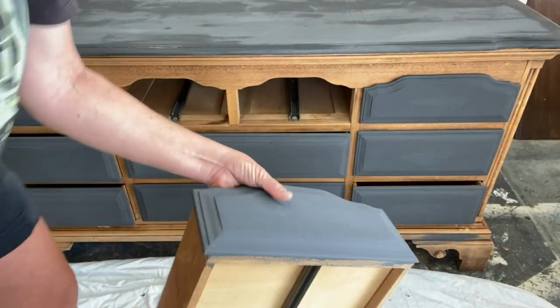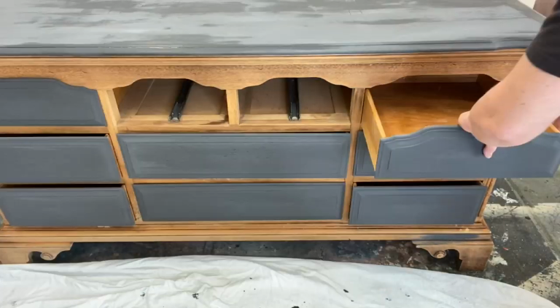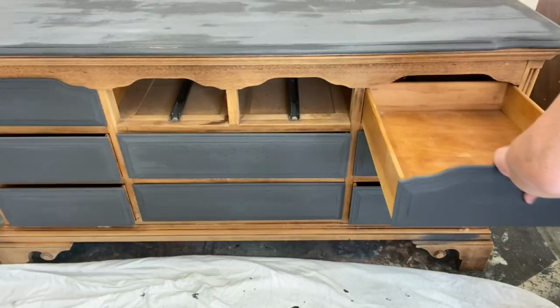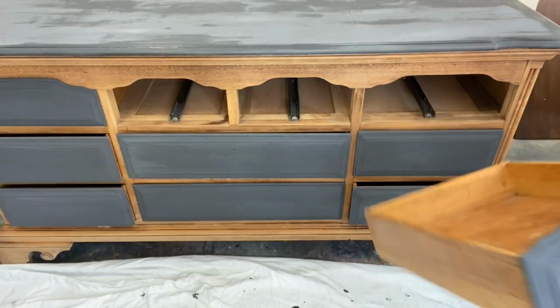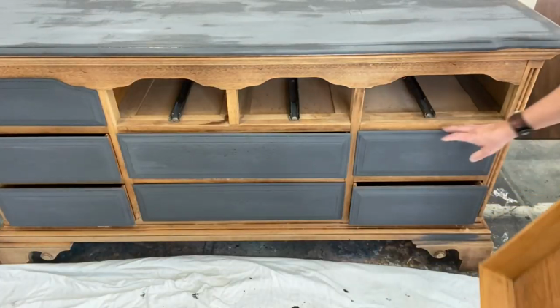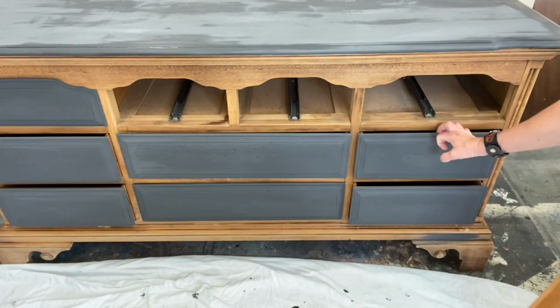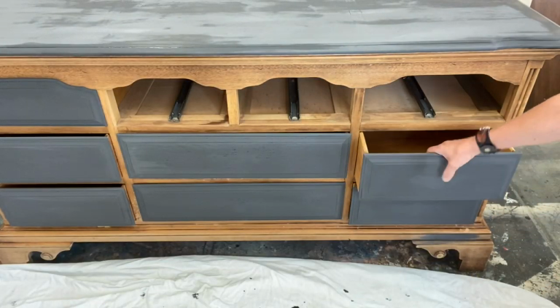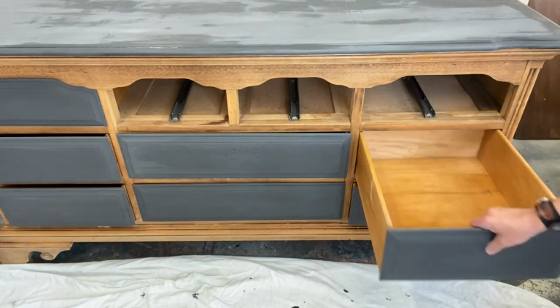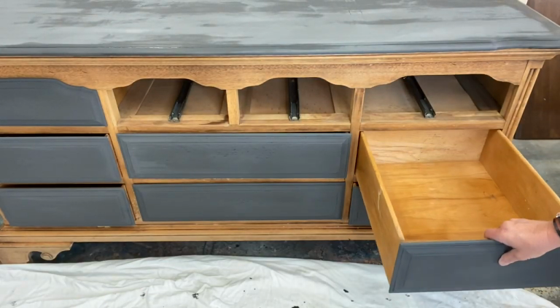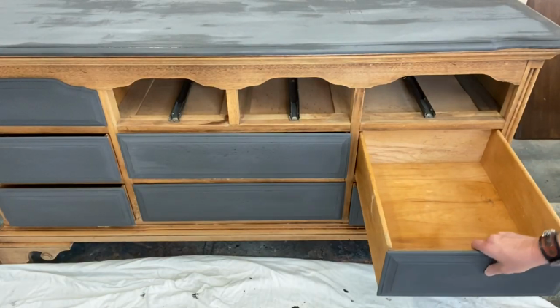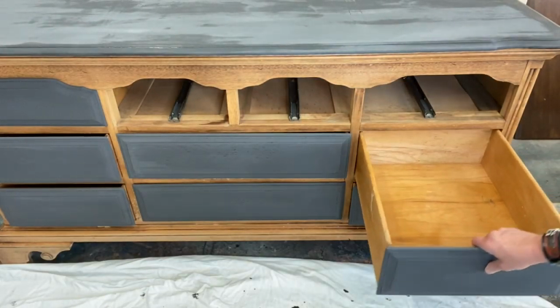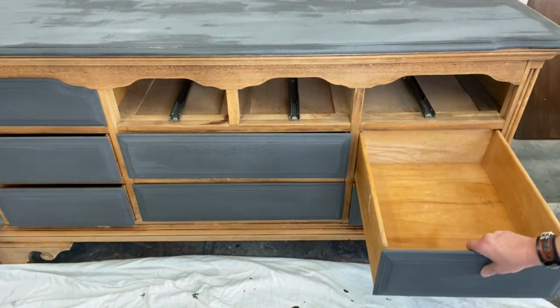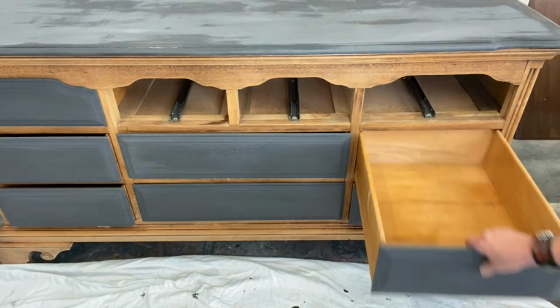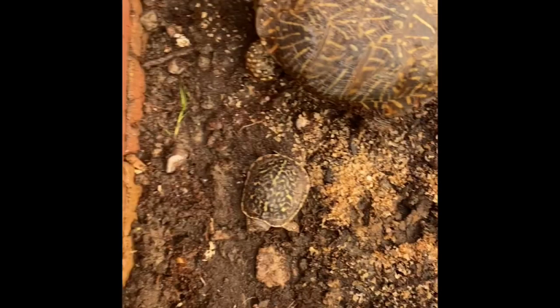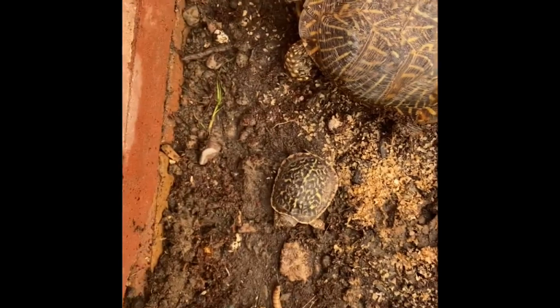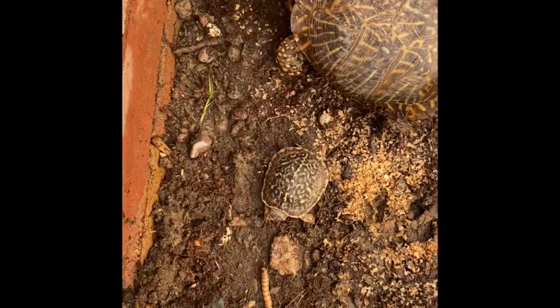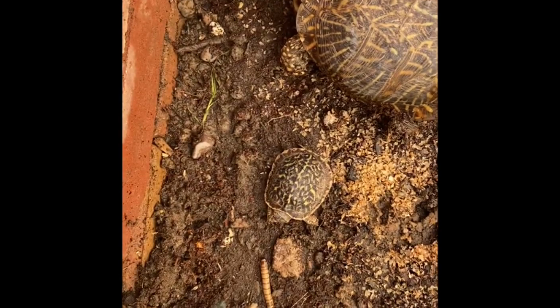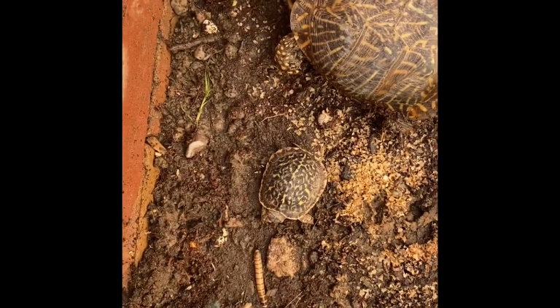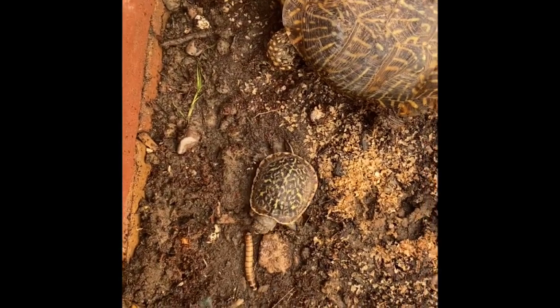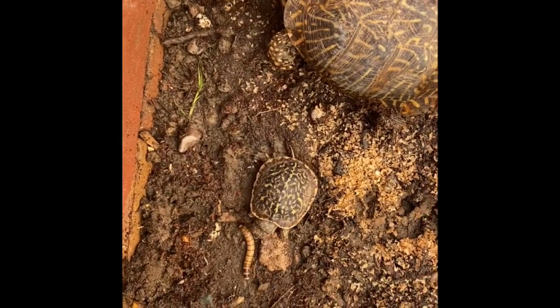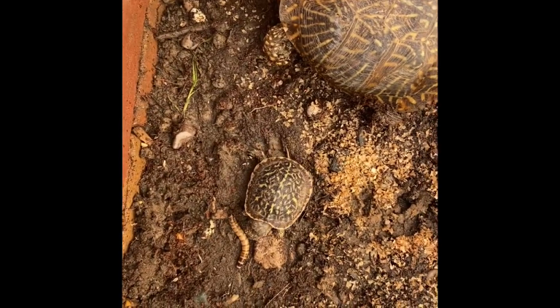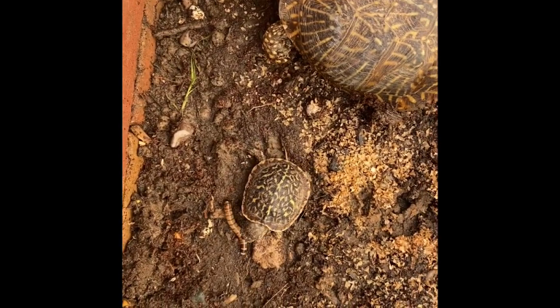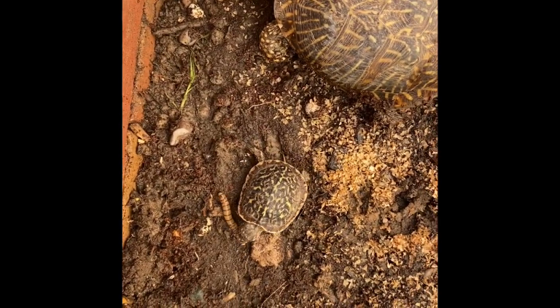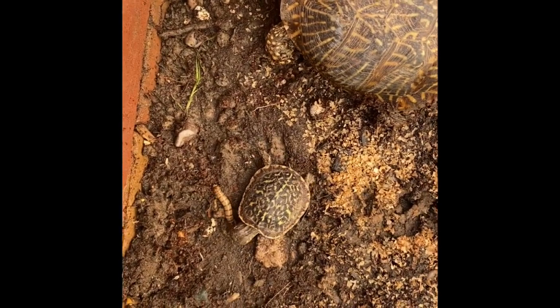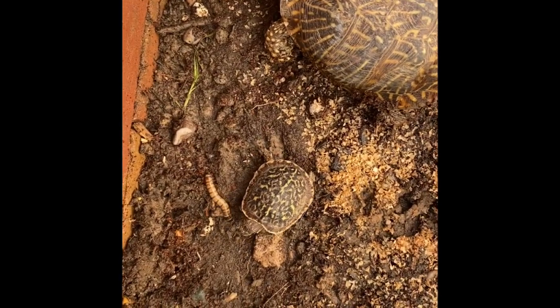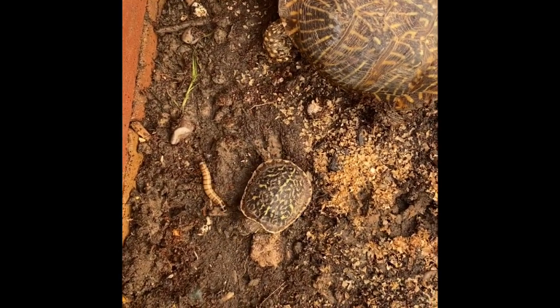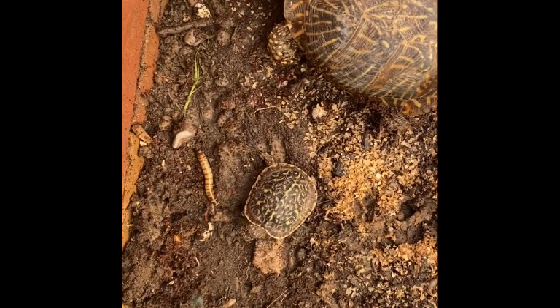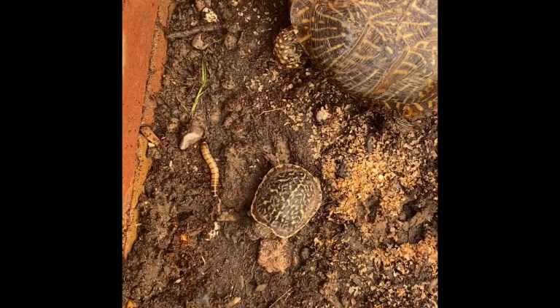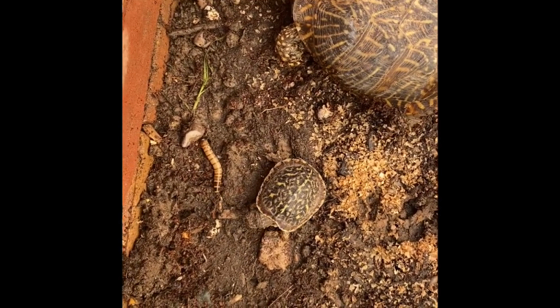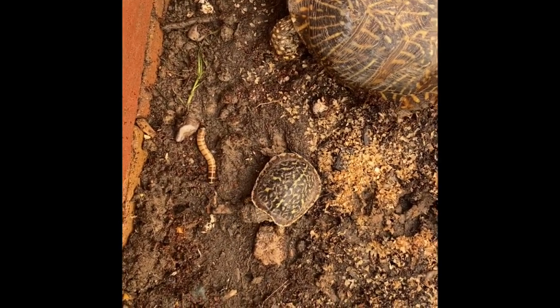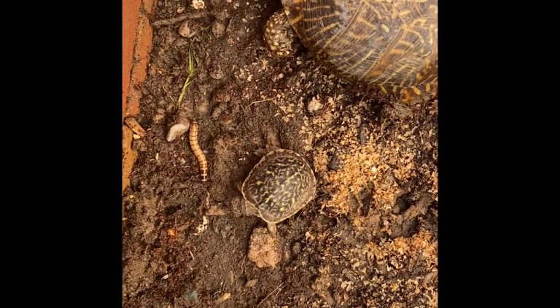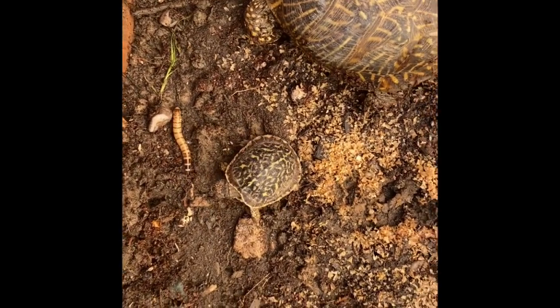Let's go ahead and get all those drawers out so we can paint the base and the body of this dresser.